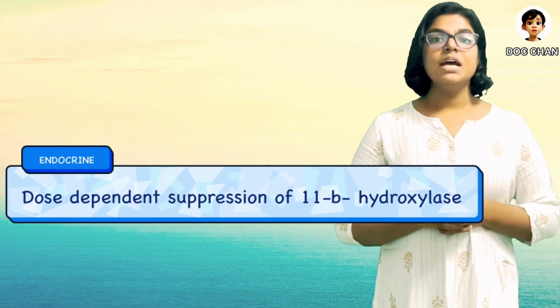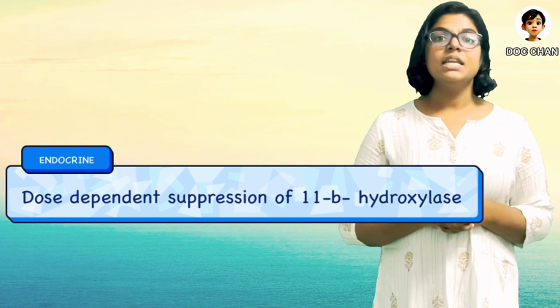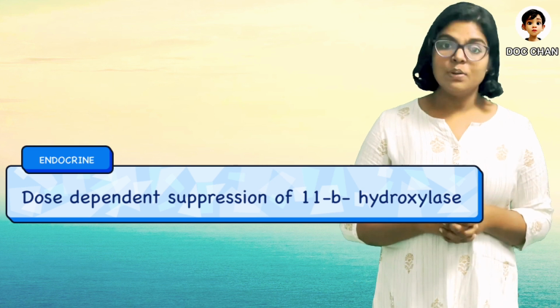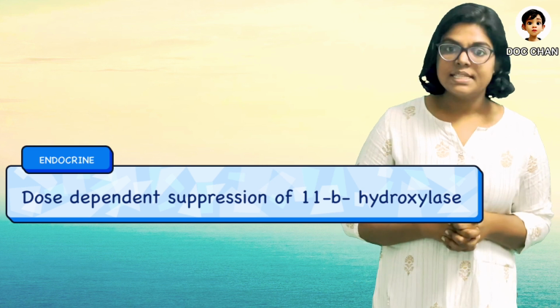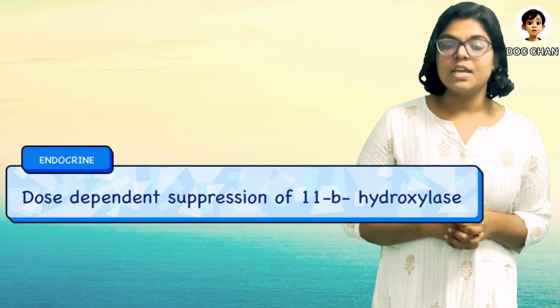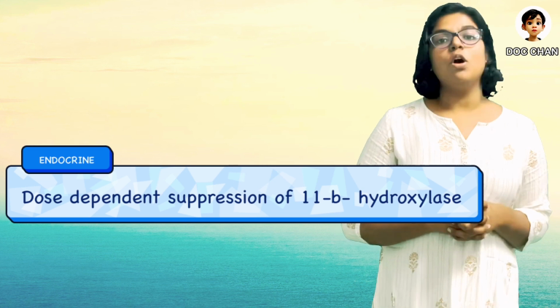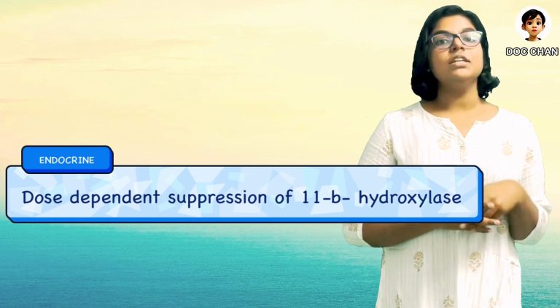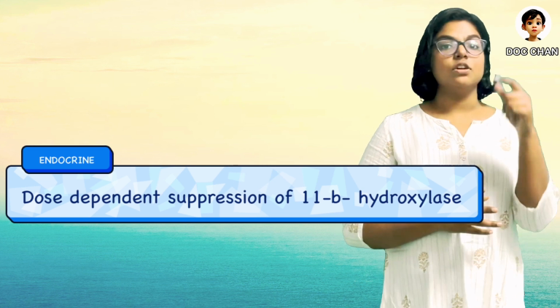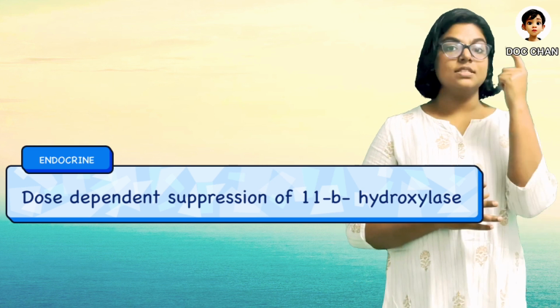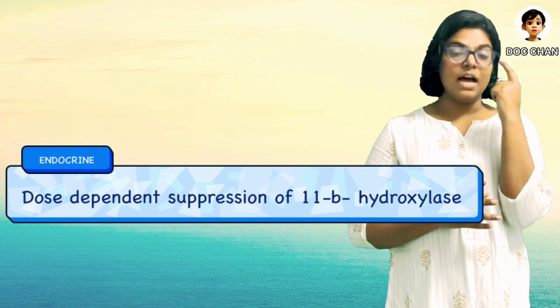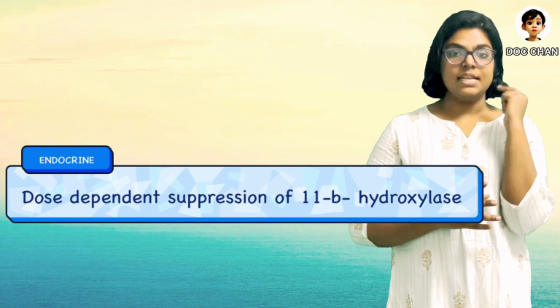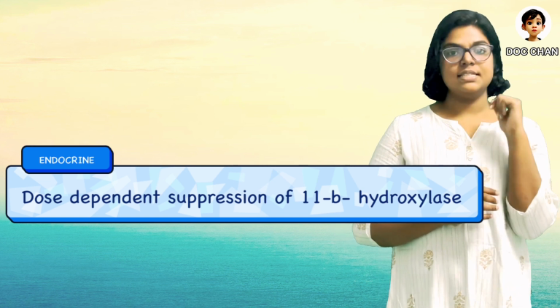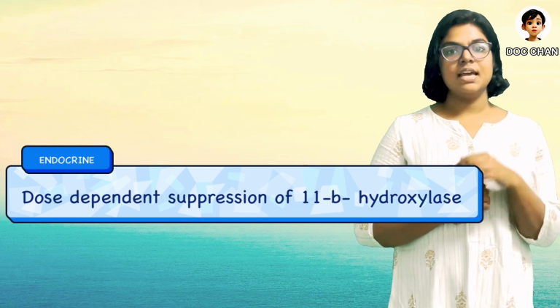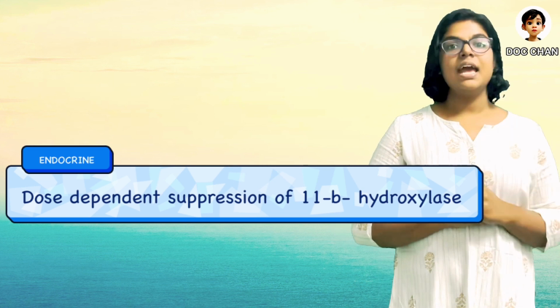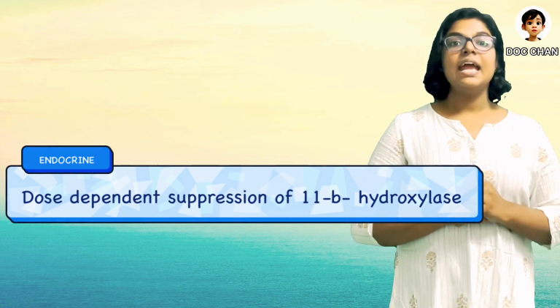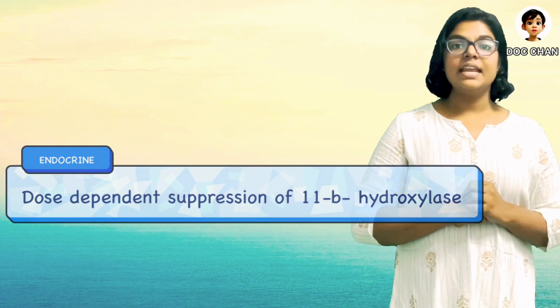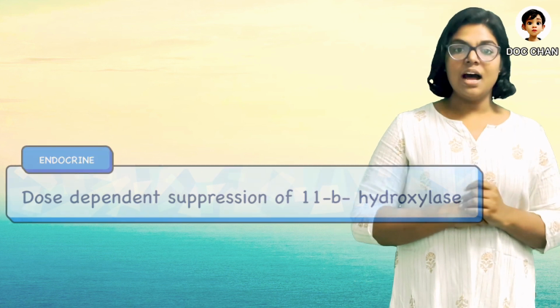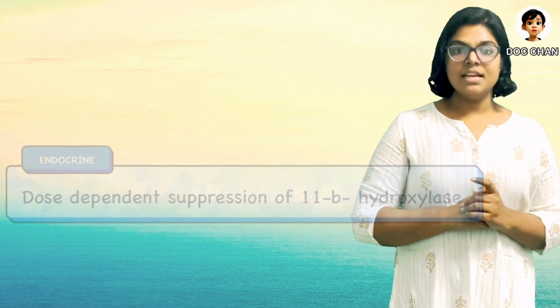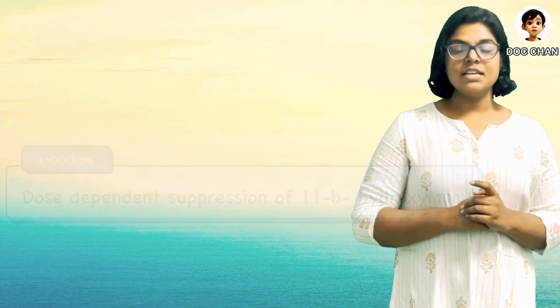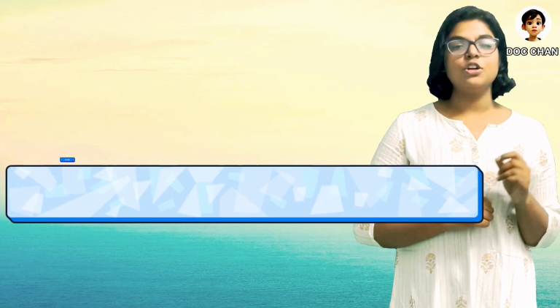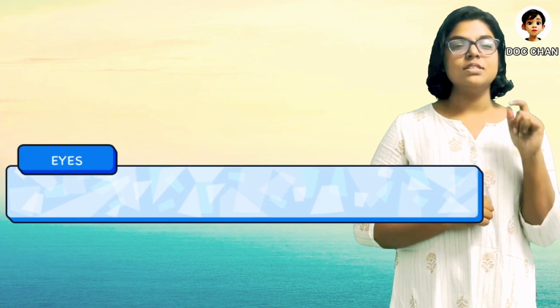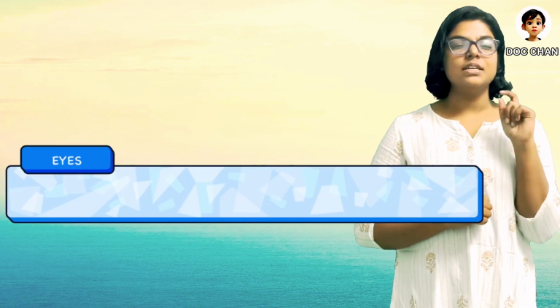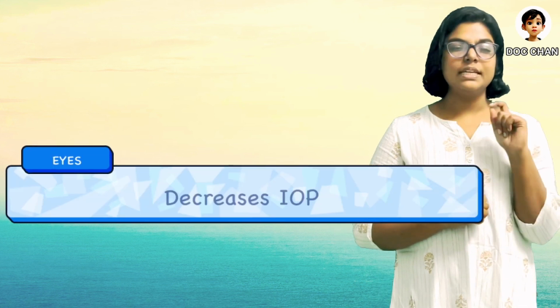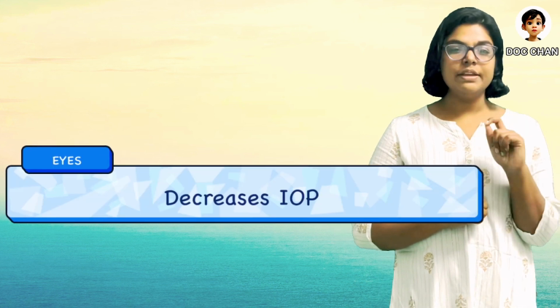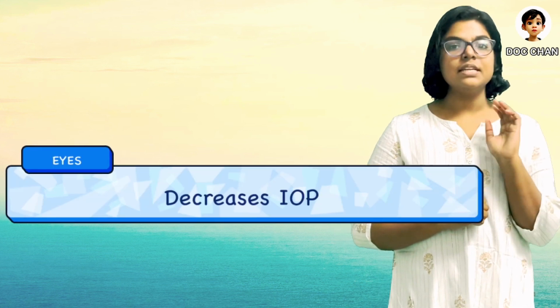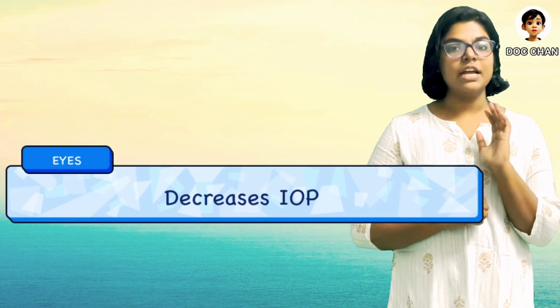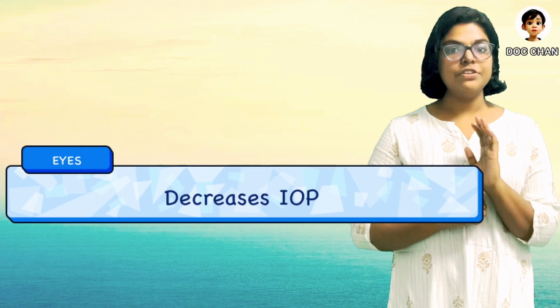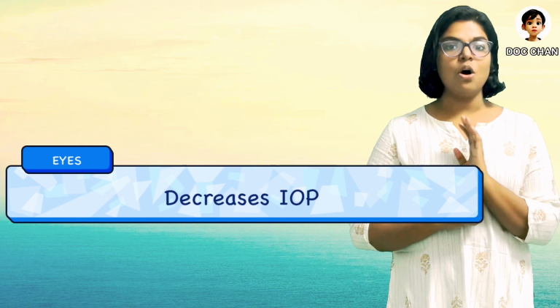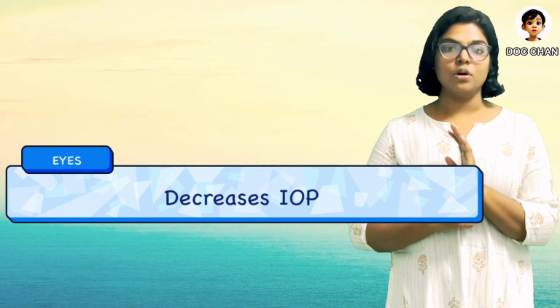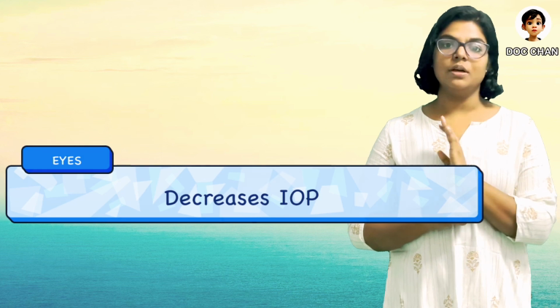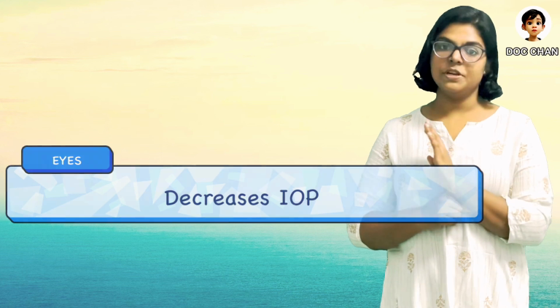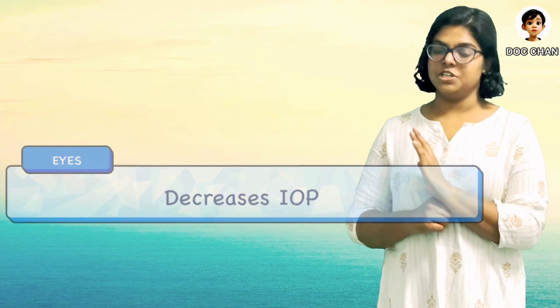Now let's see what etomidate causes in the eye. It causes a decrease in intraocular pressure.